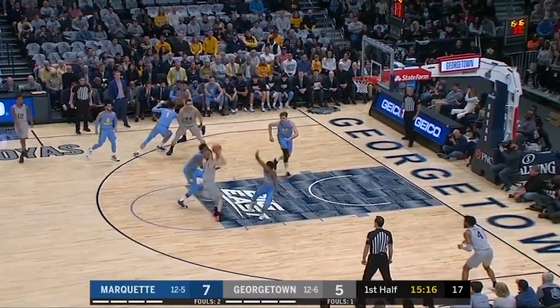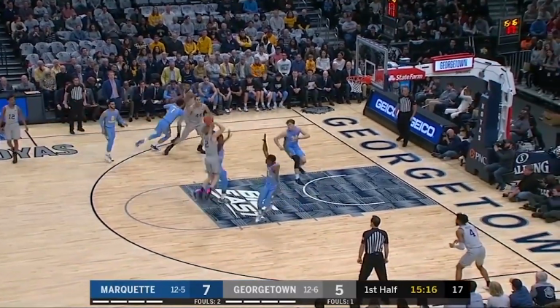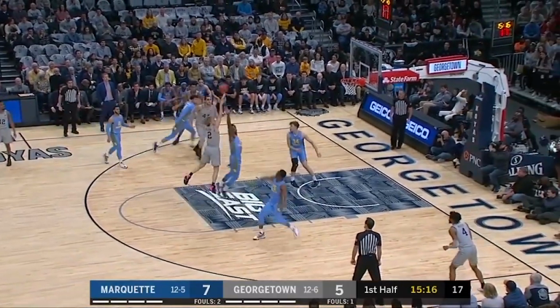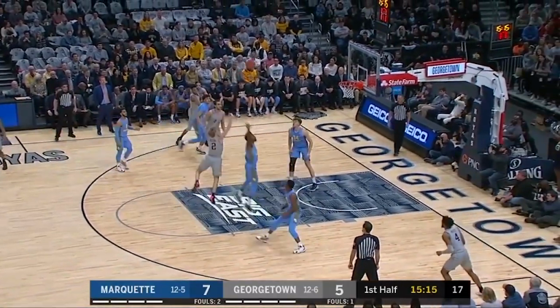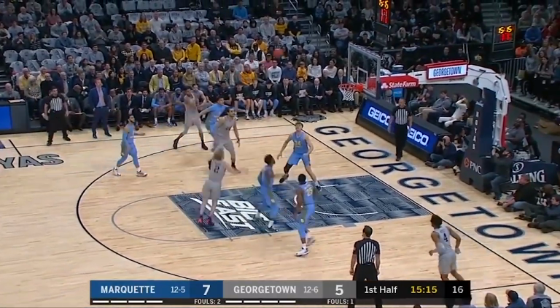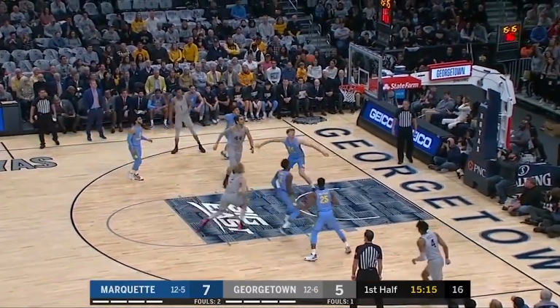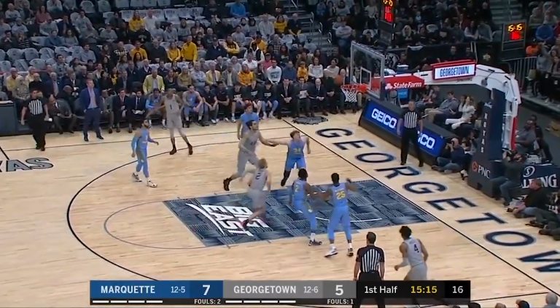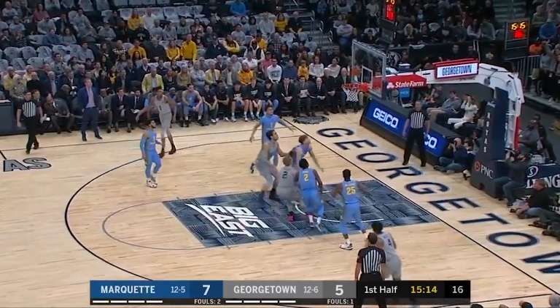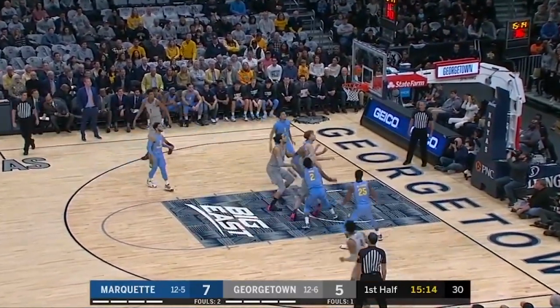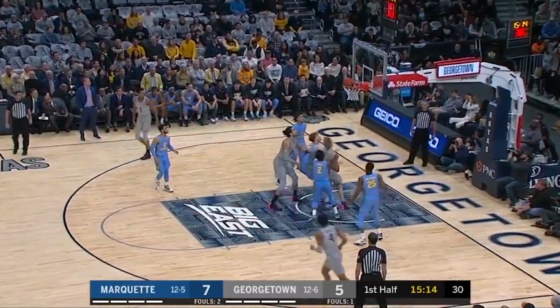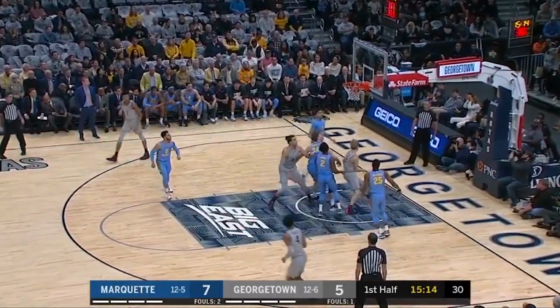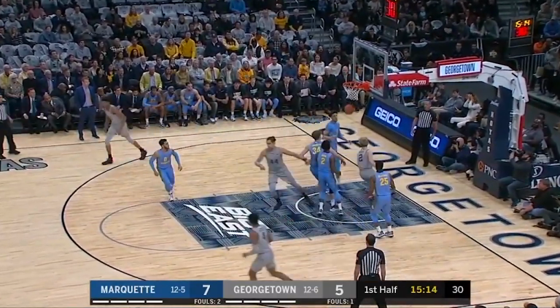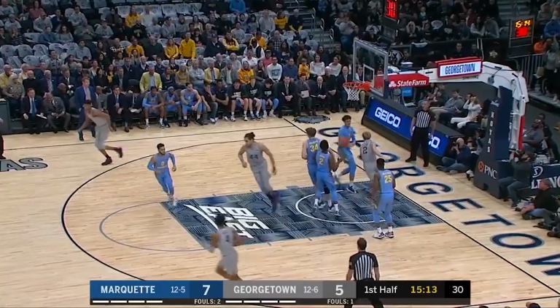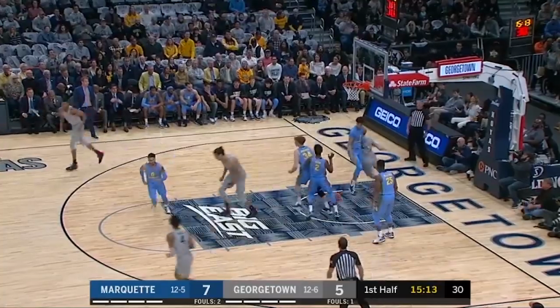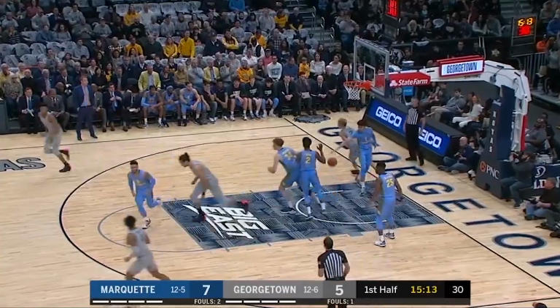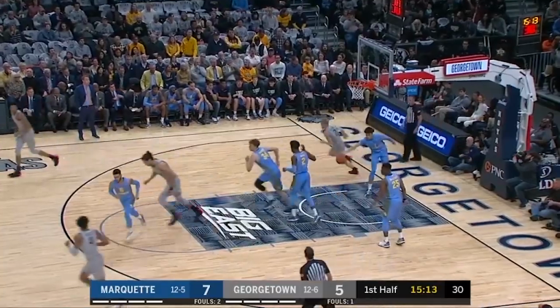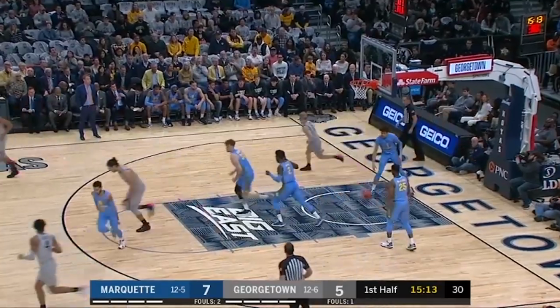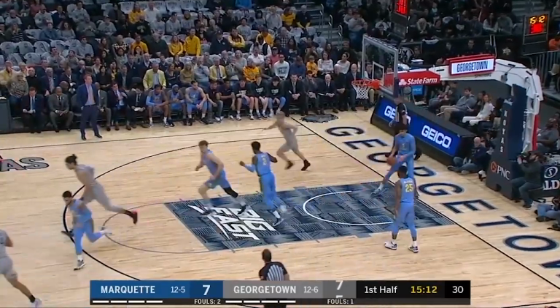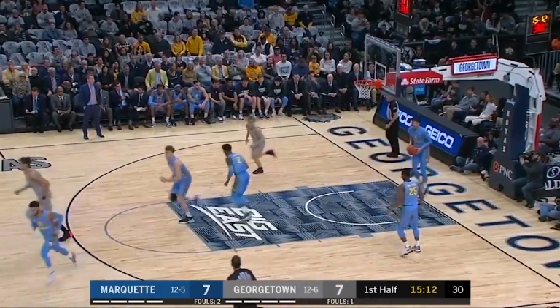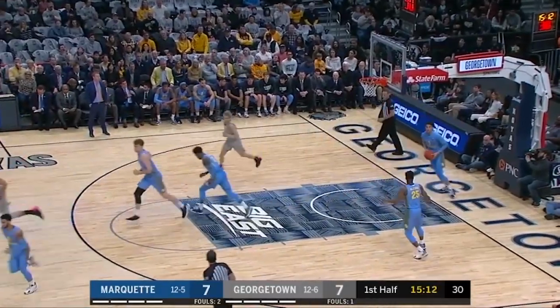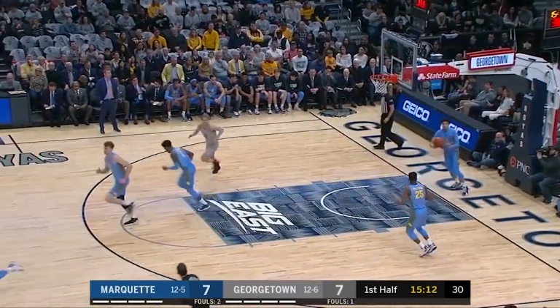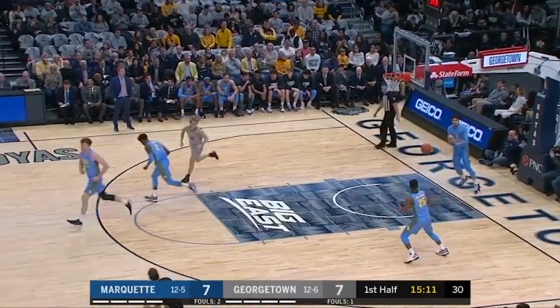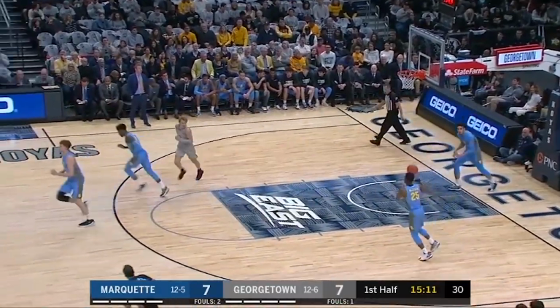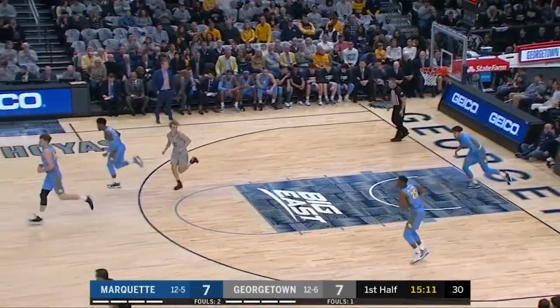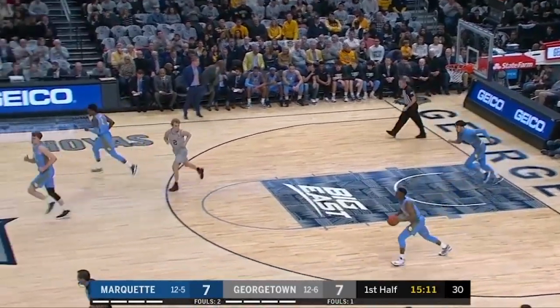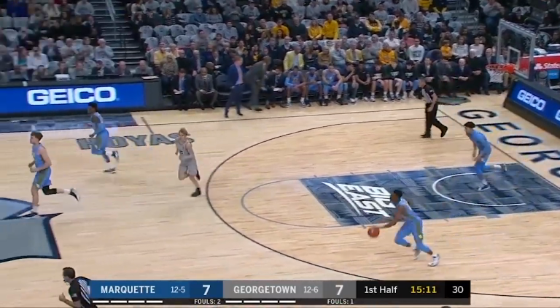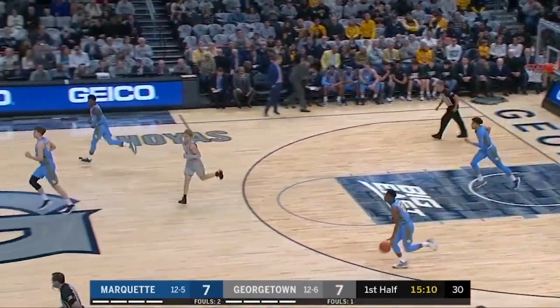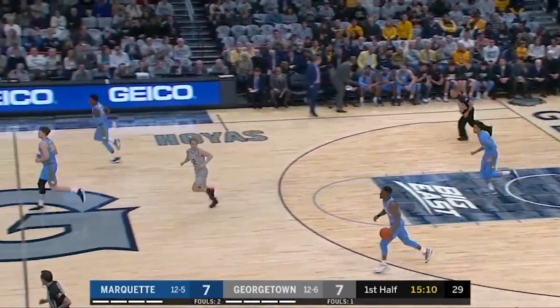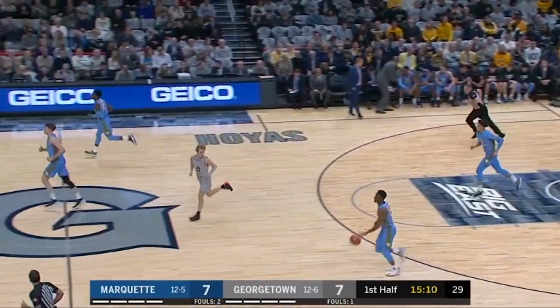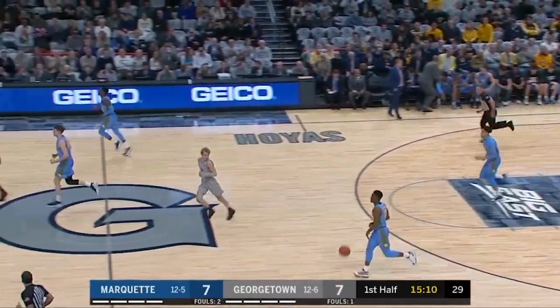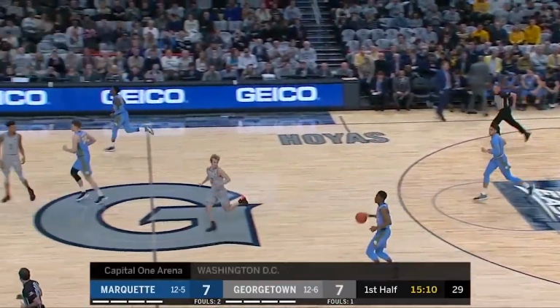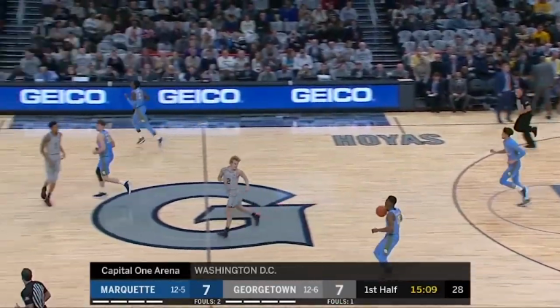Go around the edge, McClung leans in and hits the jumper. And that's a nice play — that's an ISO kind of cross screen action.